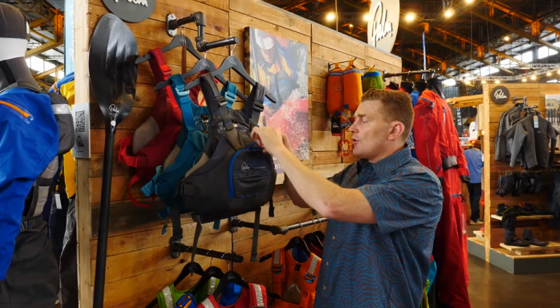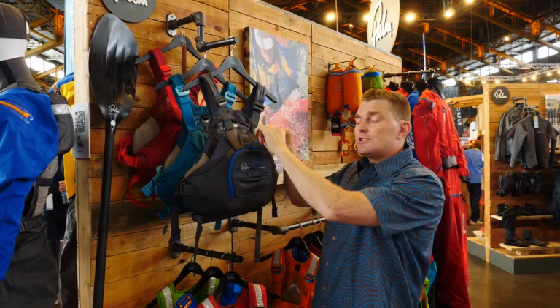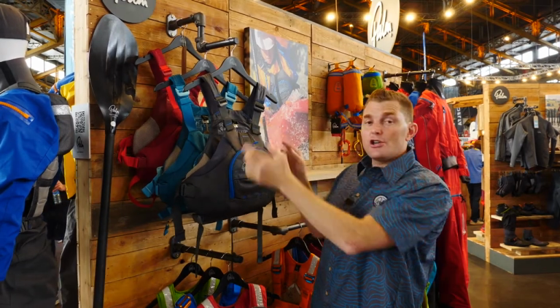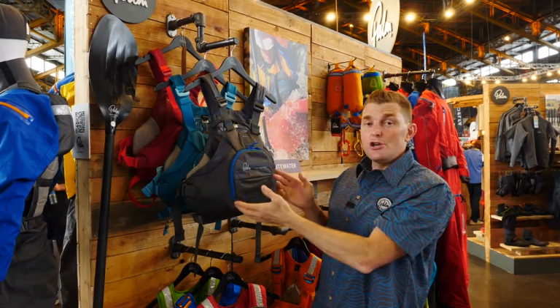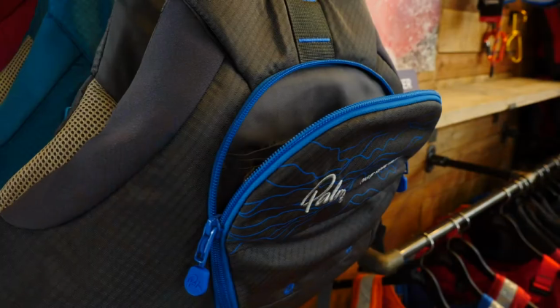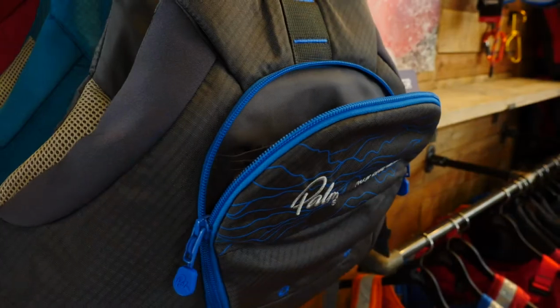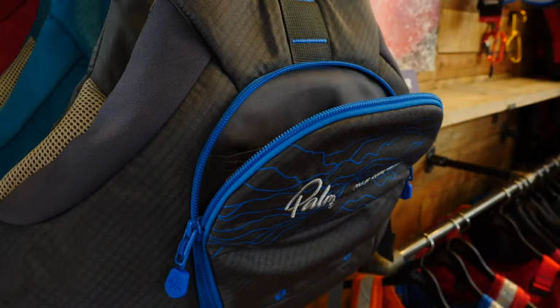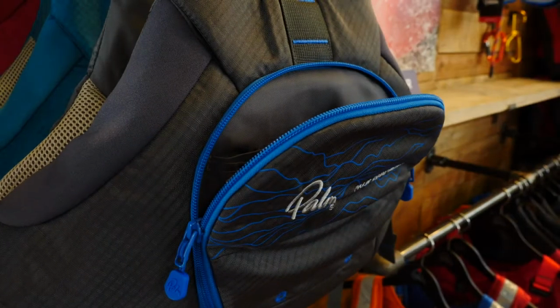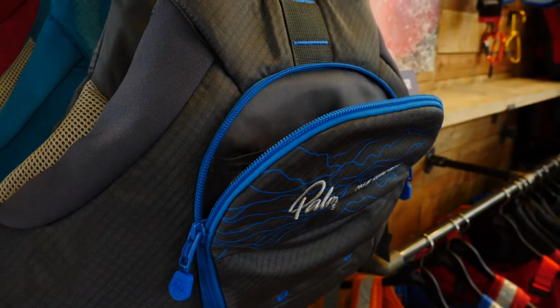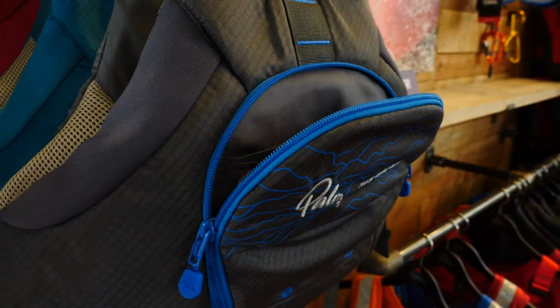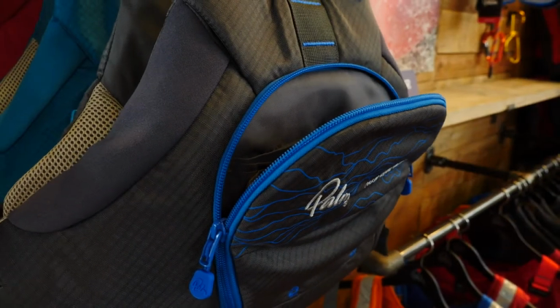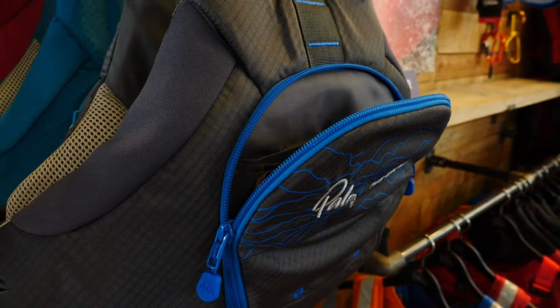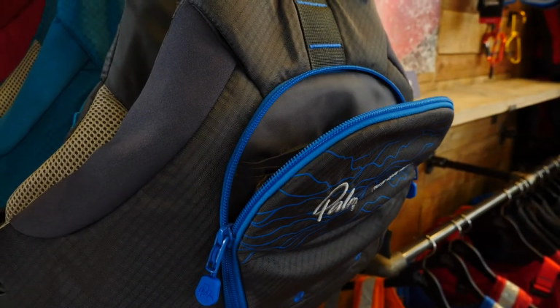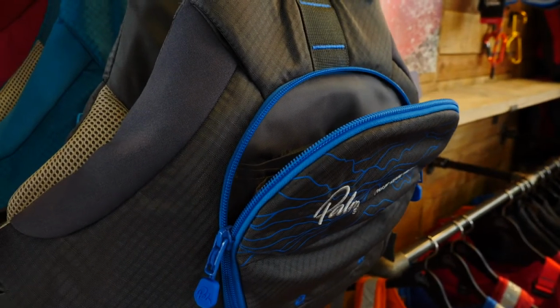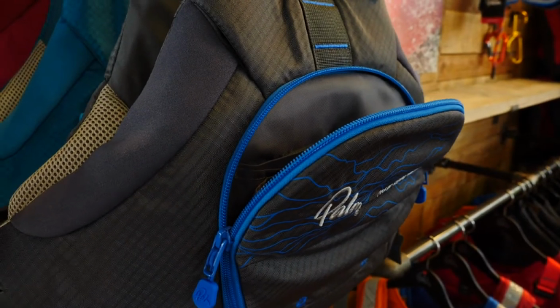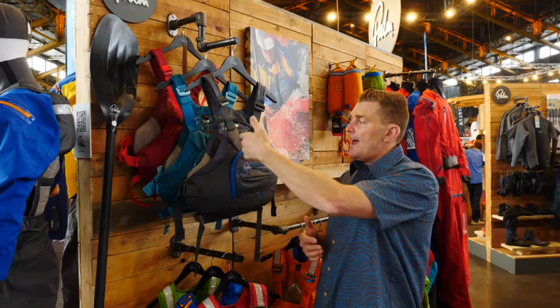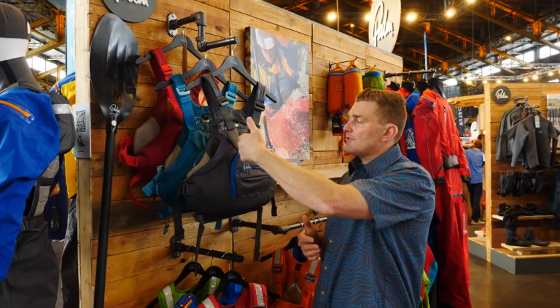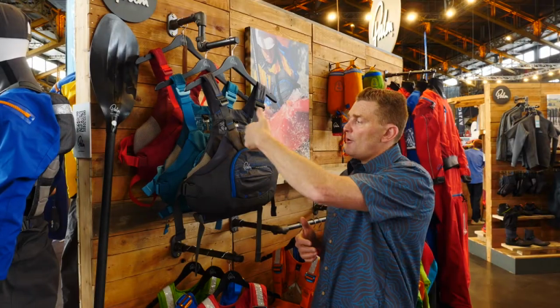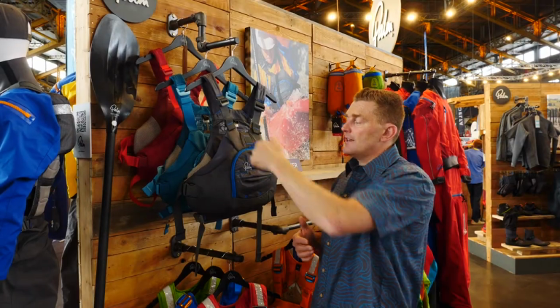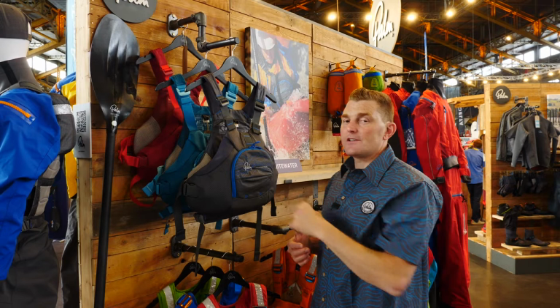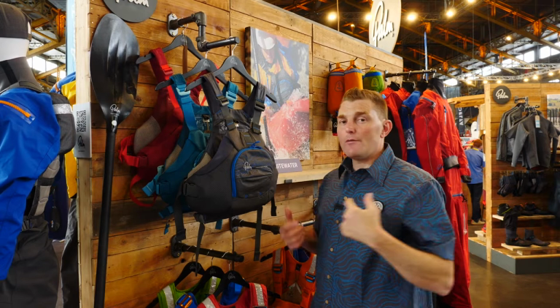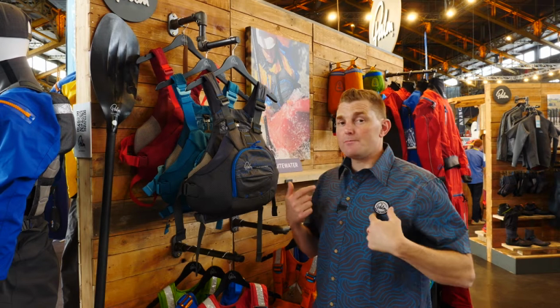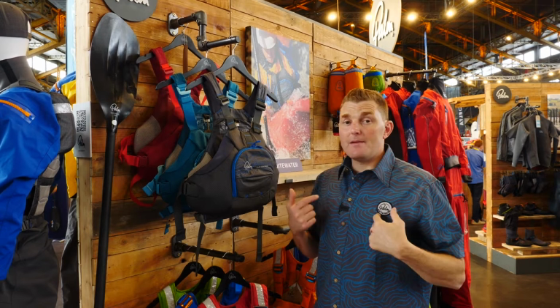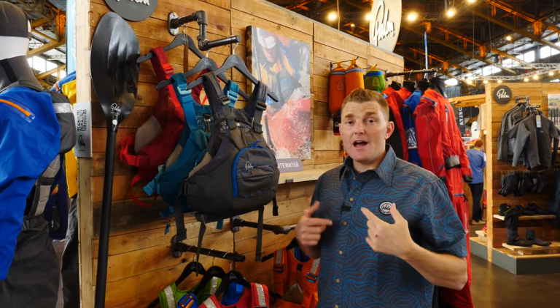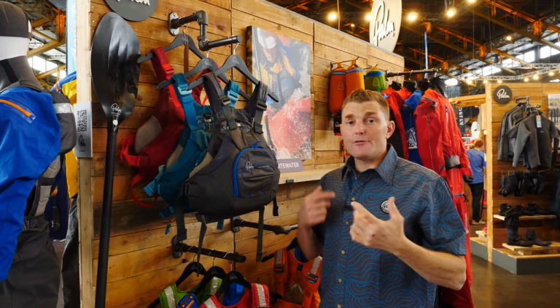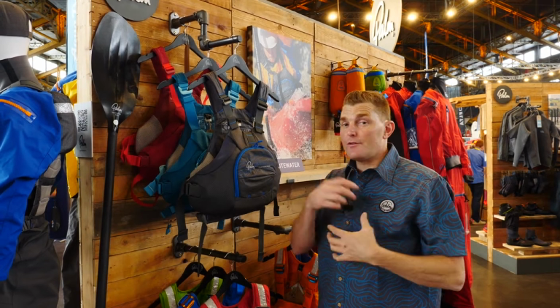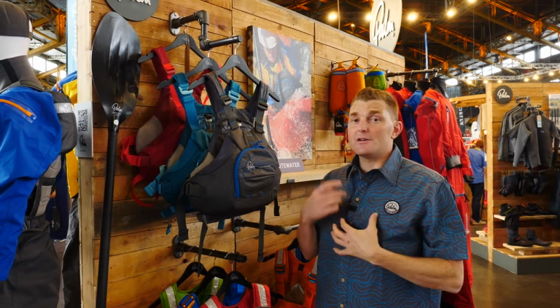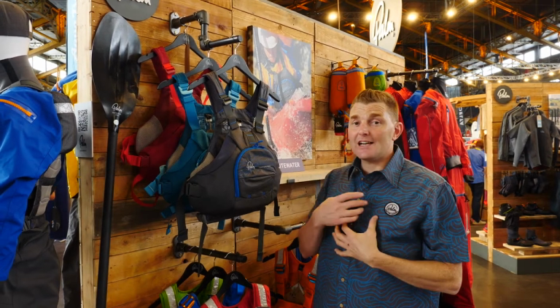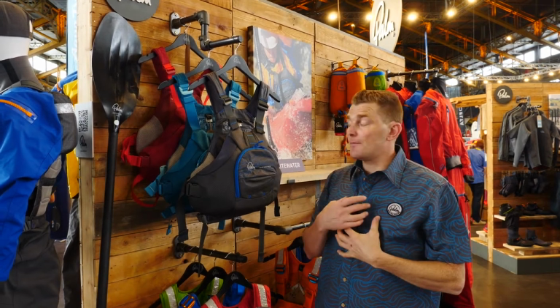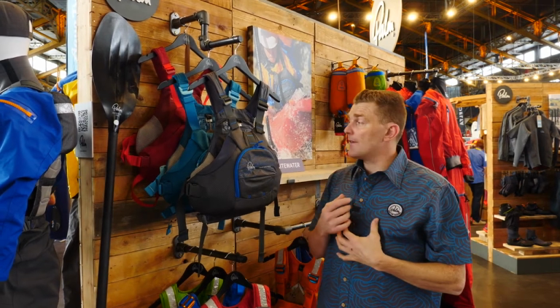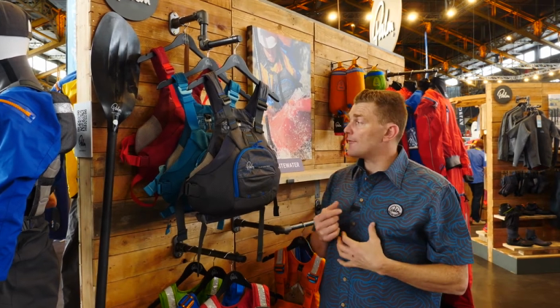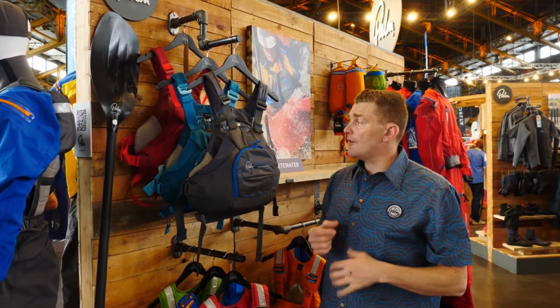For storage, you've got a huge pocket at the front with compartments inside, plus extra pockets at the top for maybe a knife or if you want to attach something at the front.